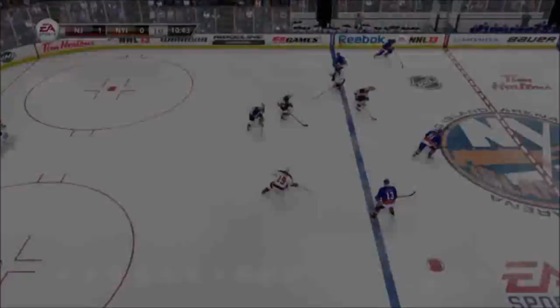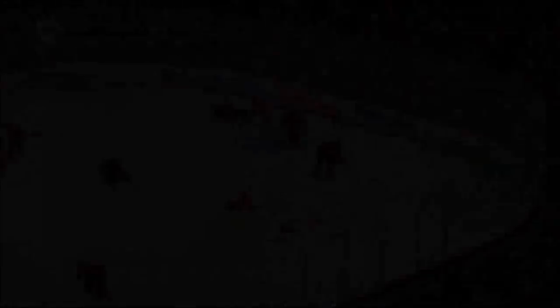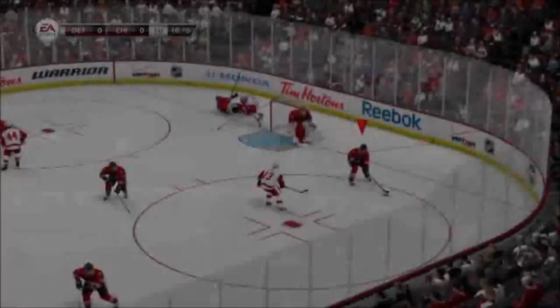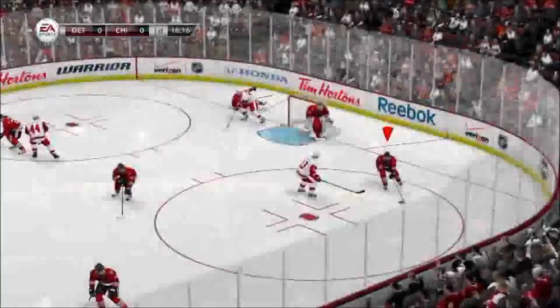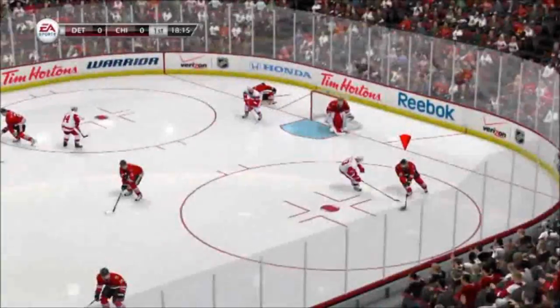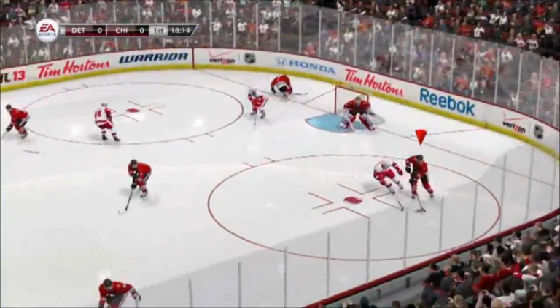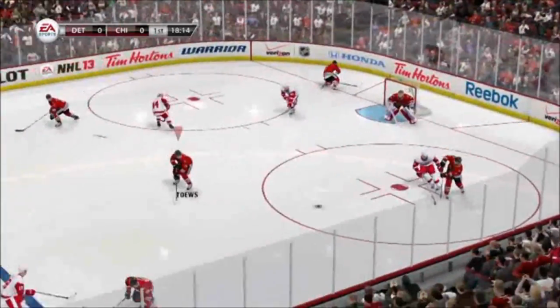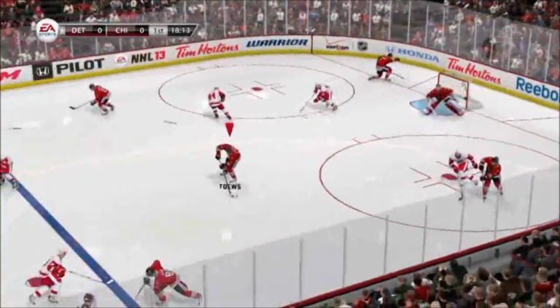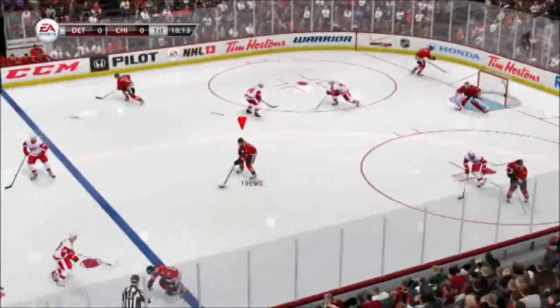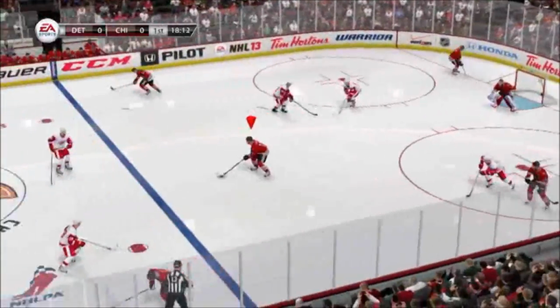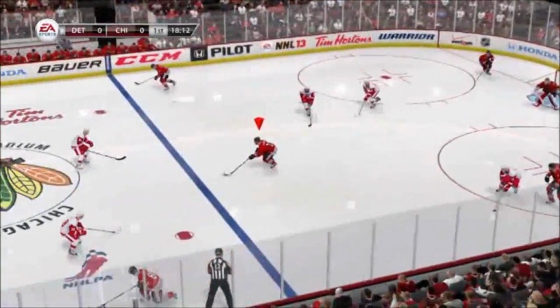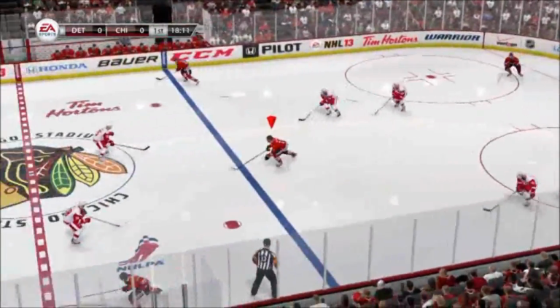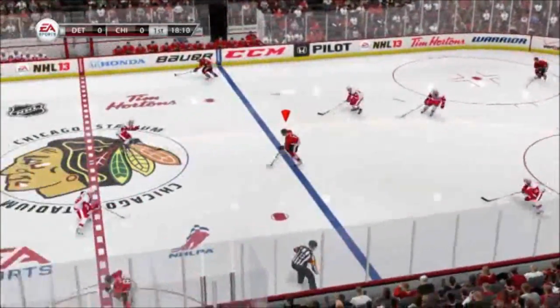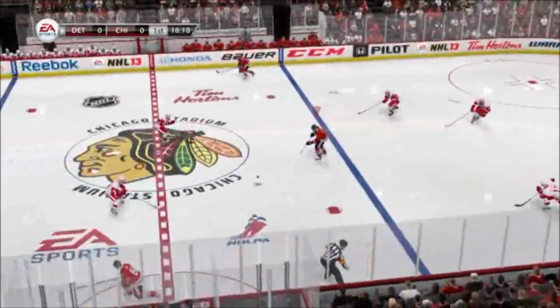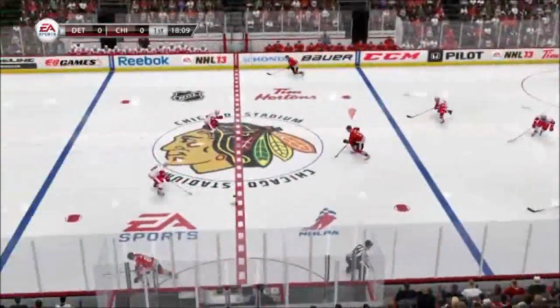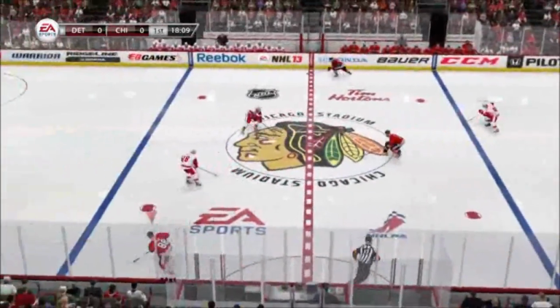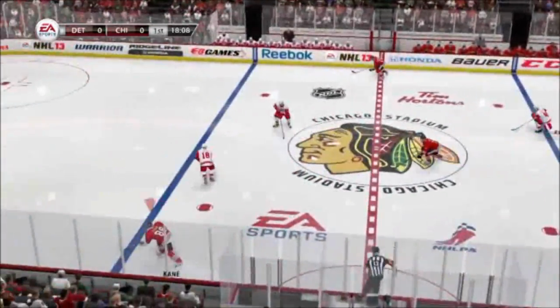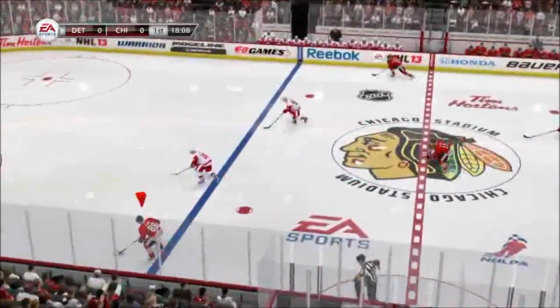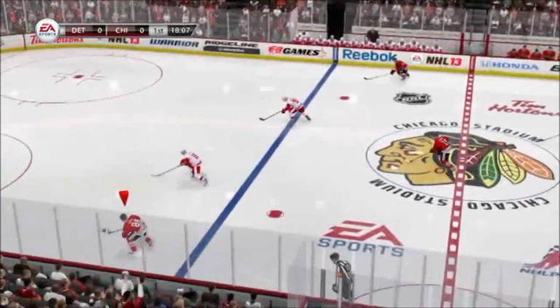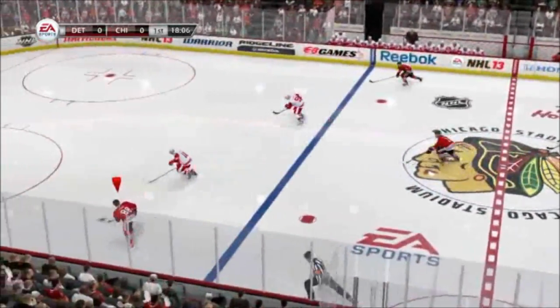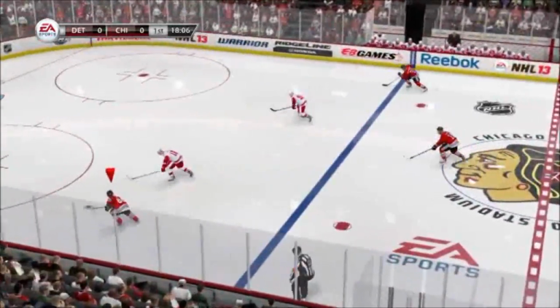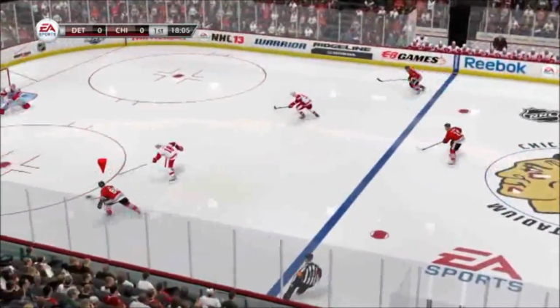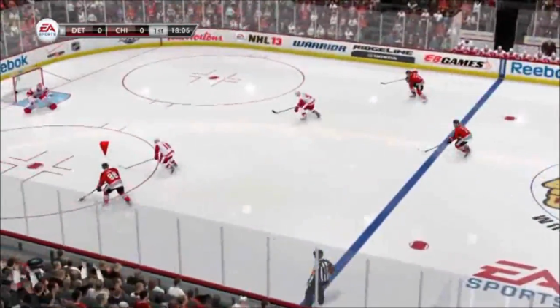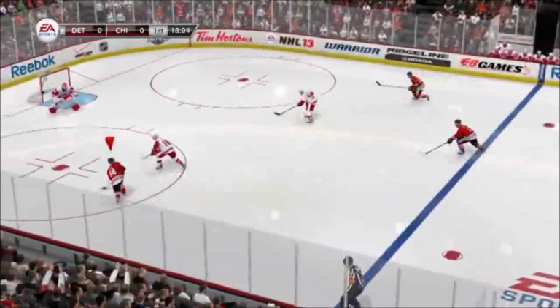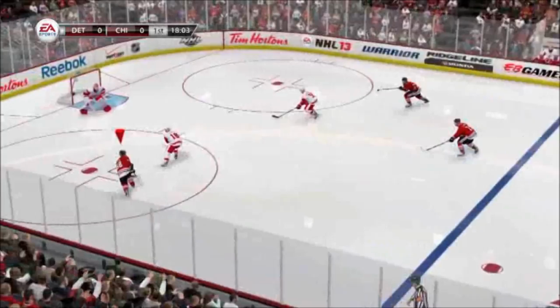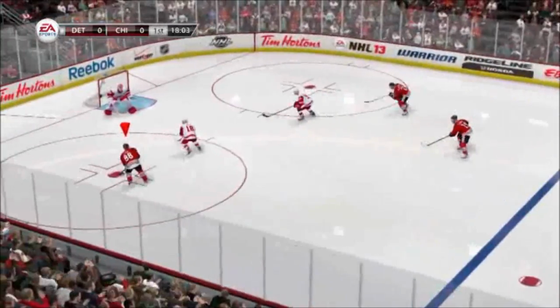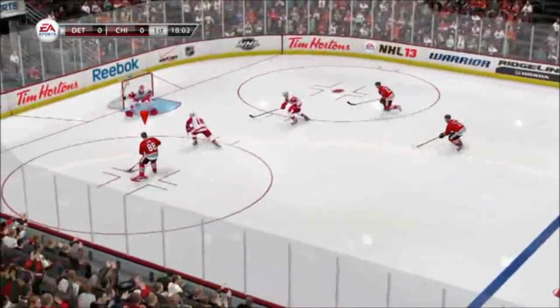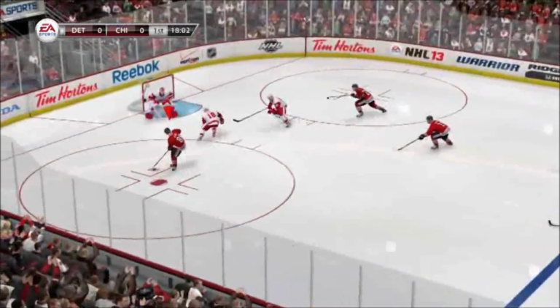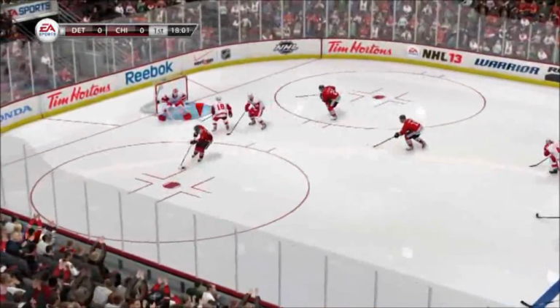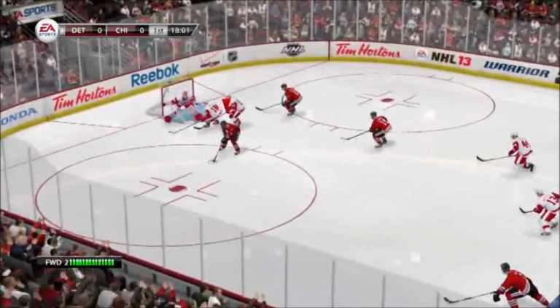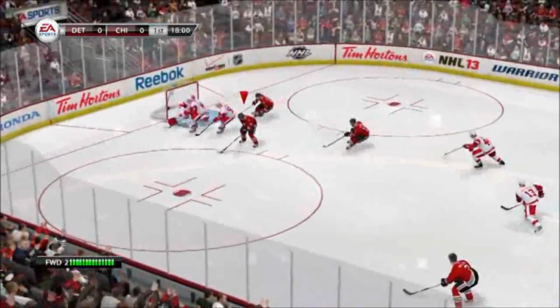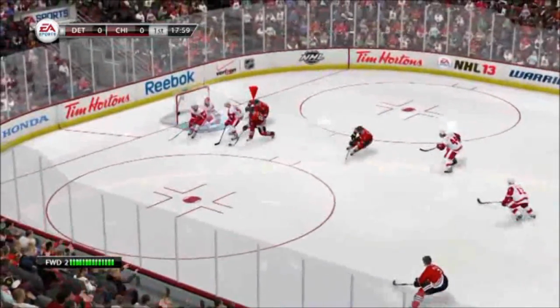Thanks for watching our first look at gameplay. Stay tuned to the EA Sports Channels for more on NHL 13 in the upcoming months.